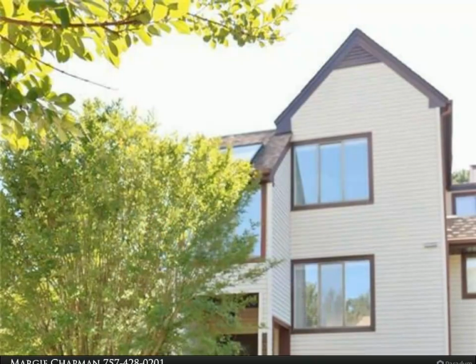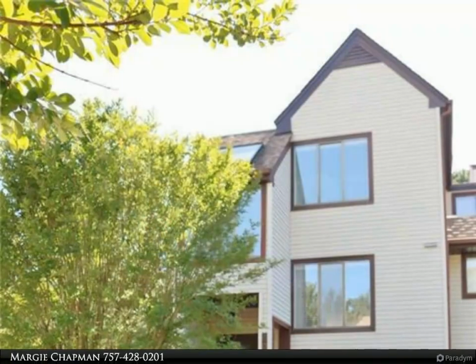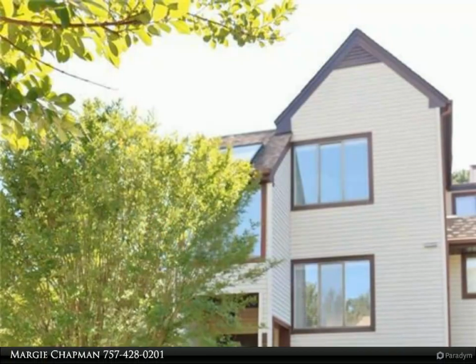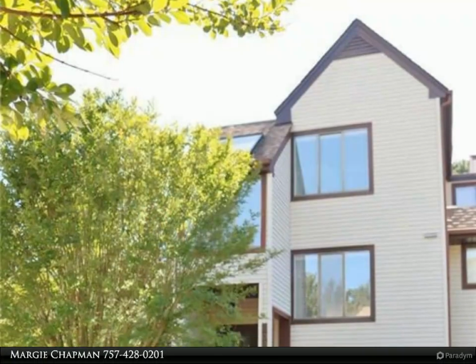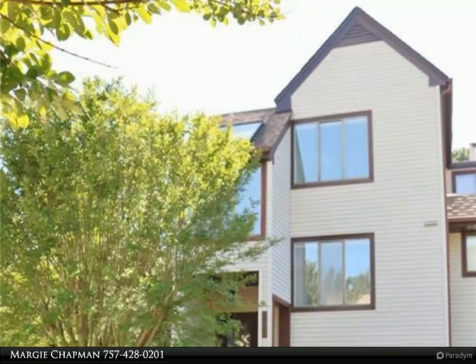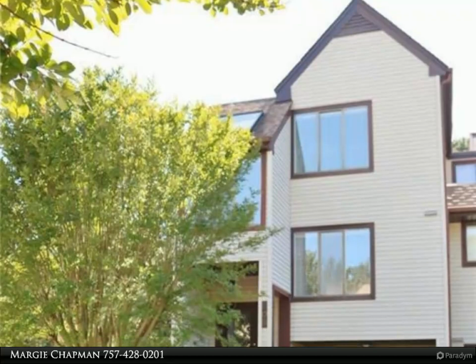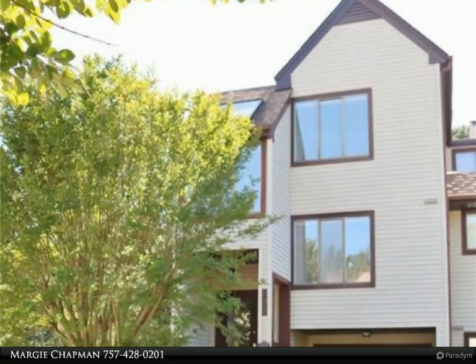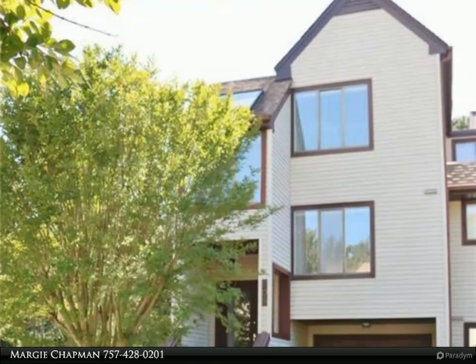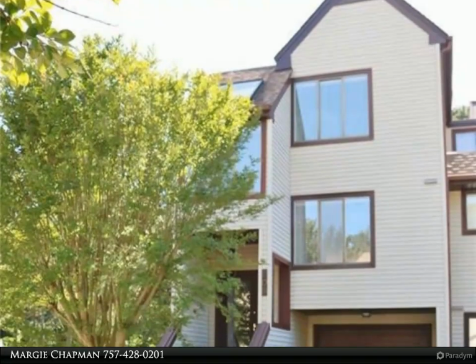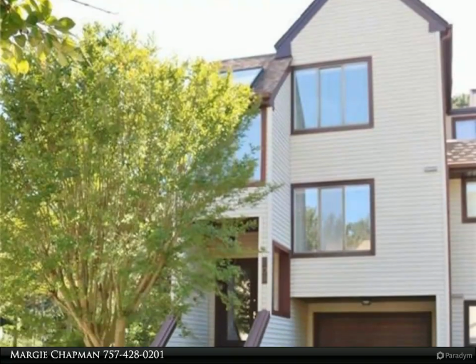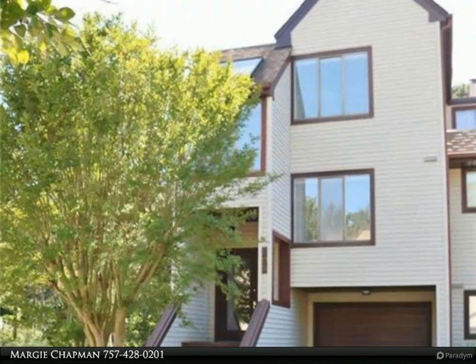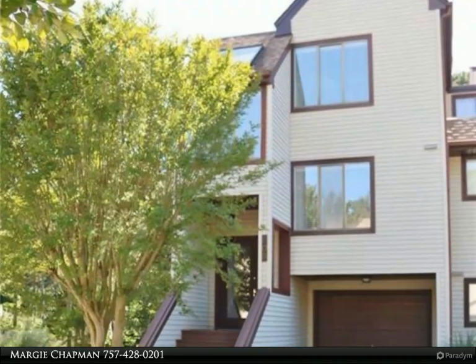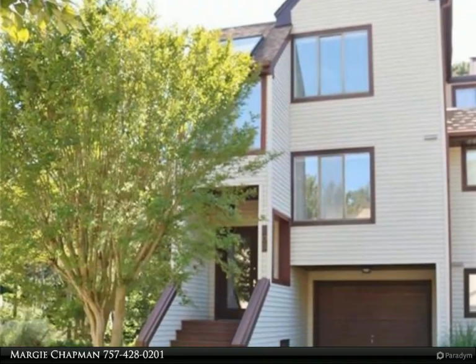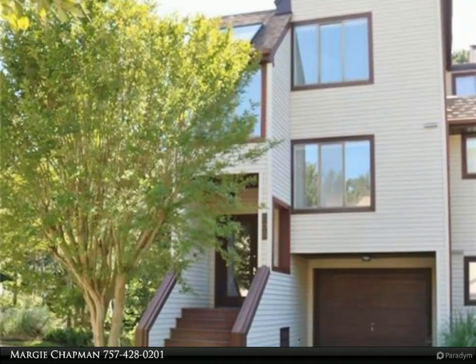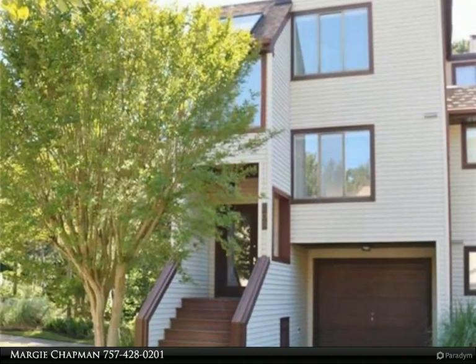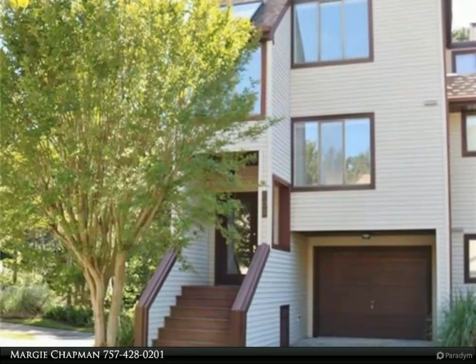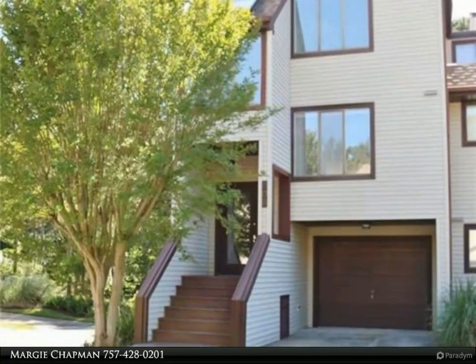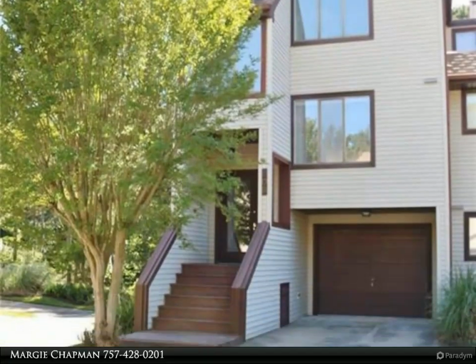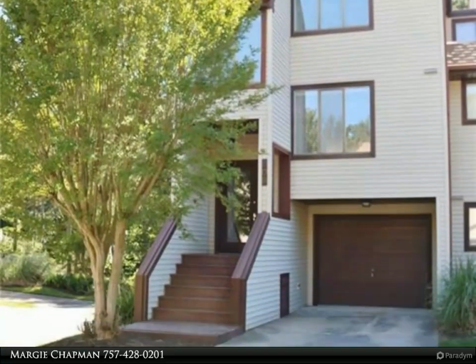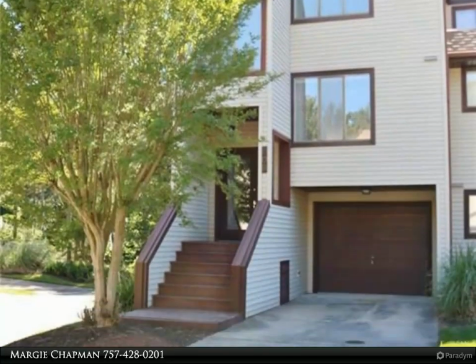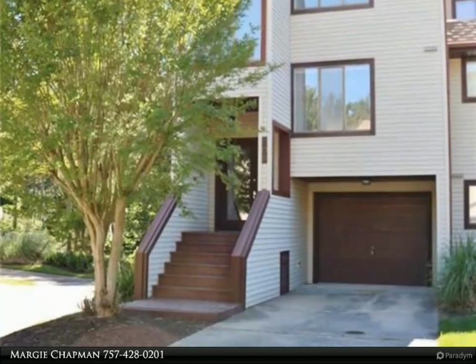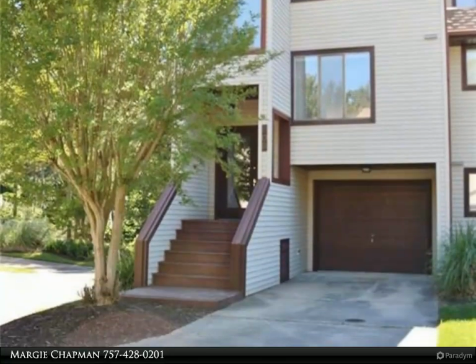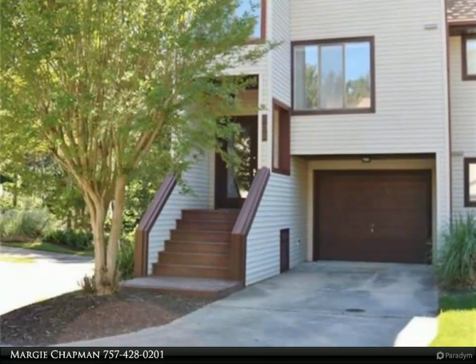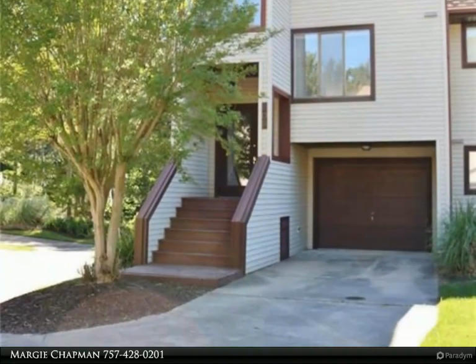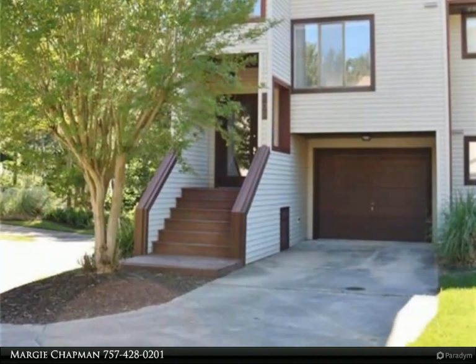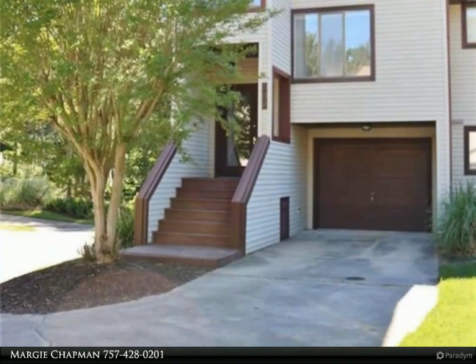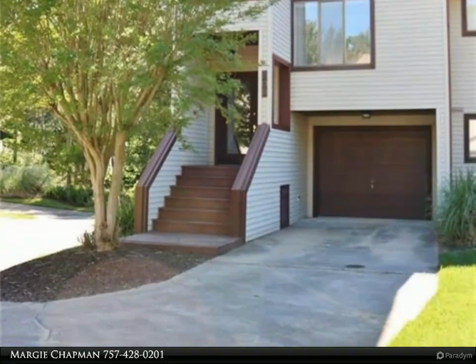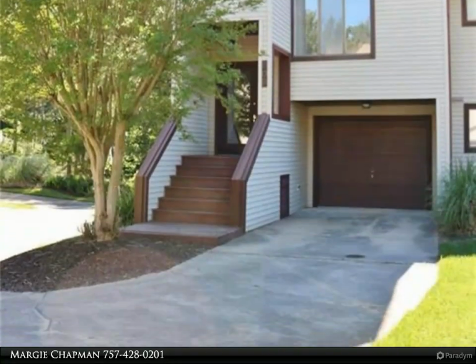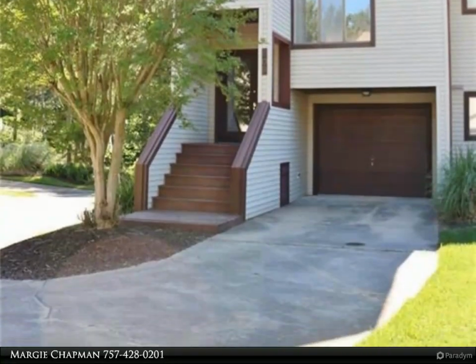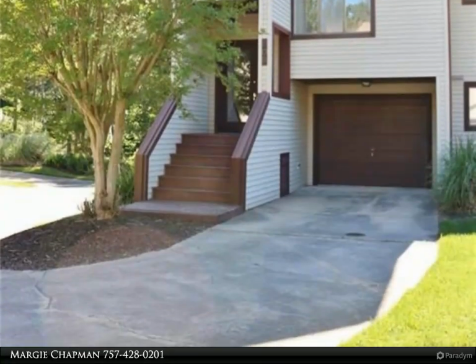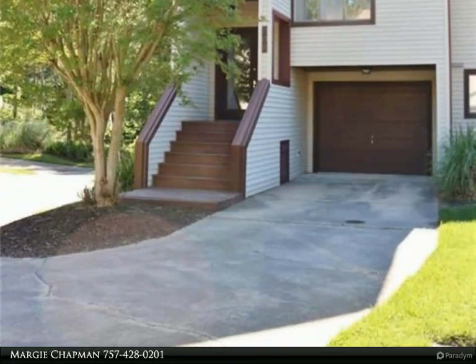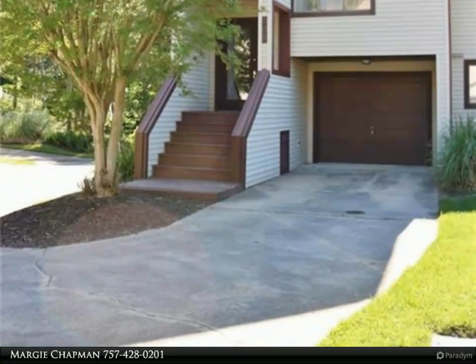This Berkshire Hathaway Home Services Town Realty property video is presented by Margie Chapman.